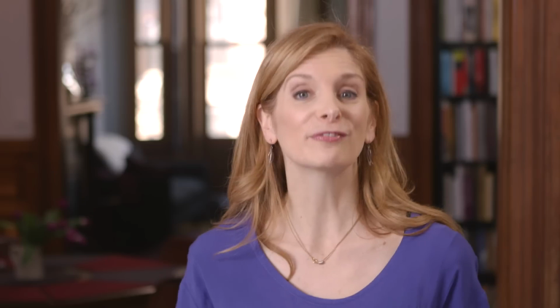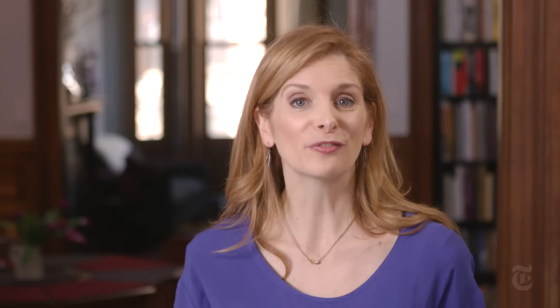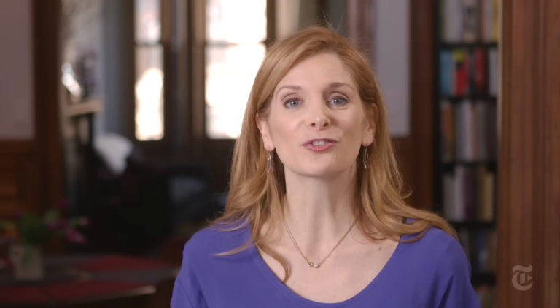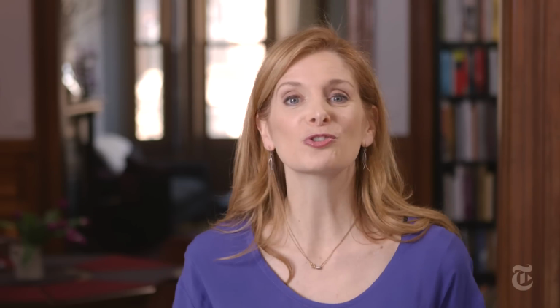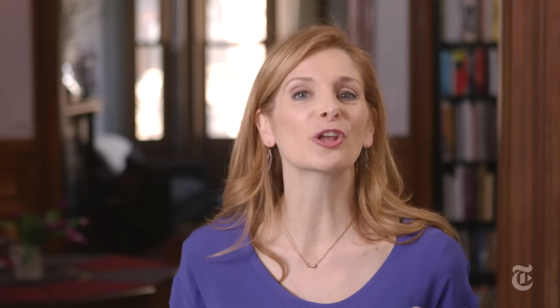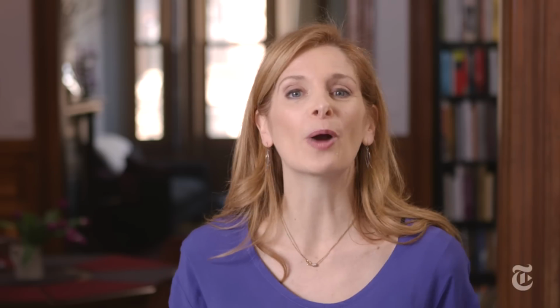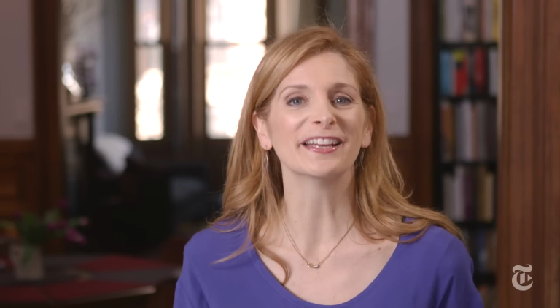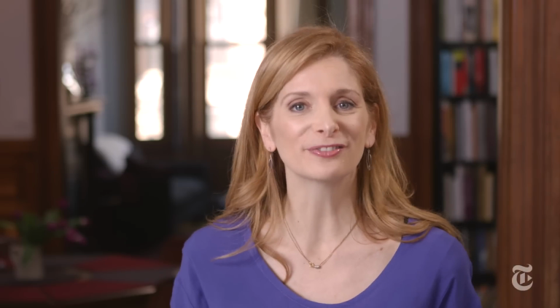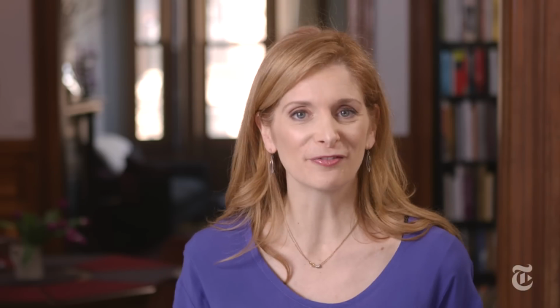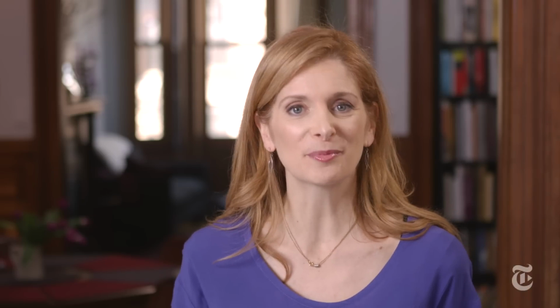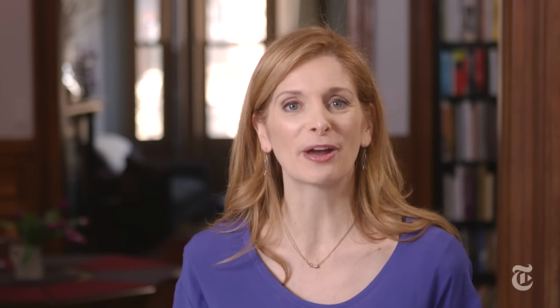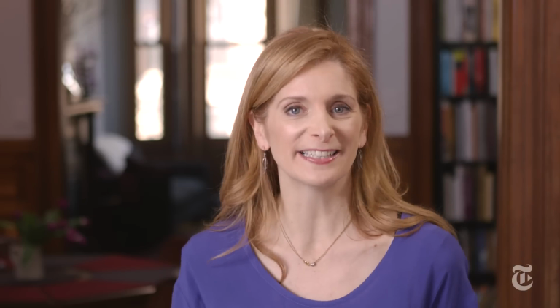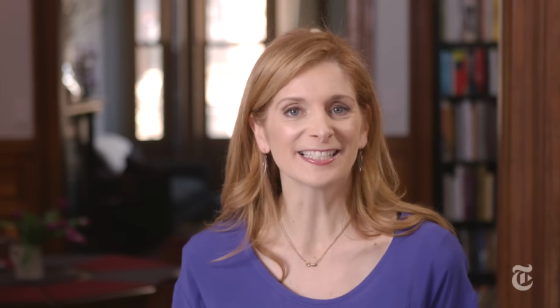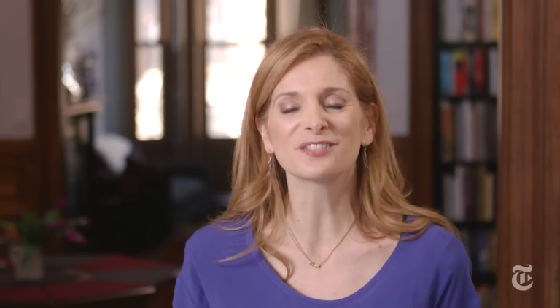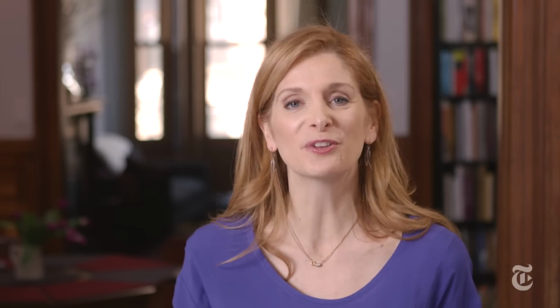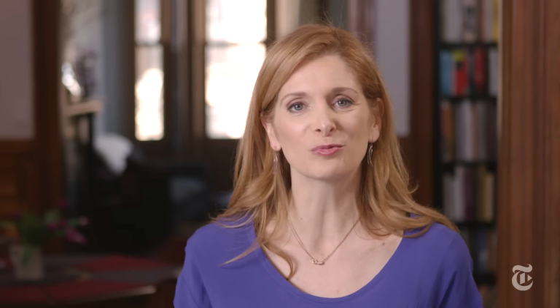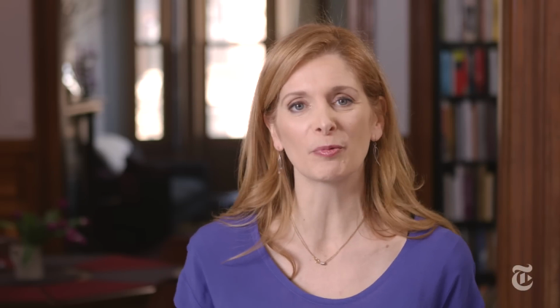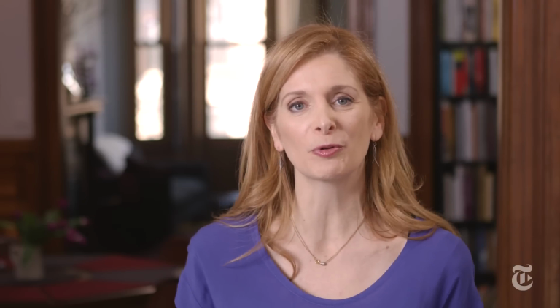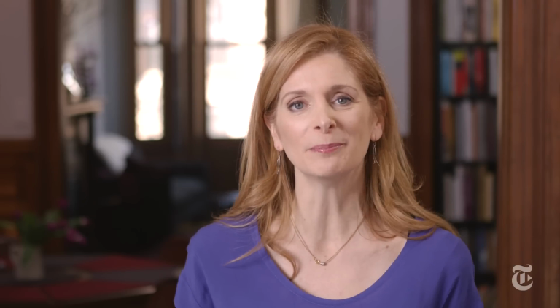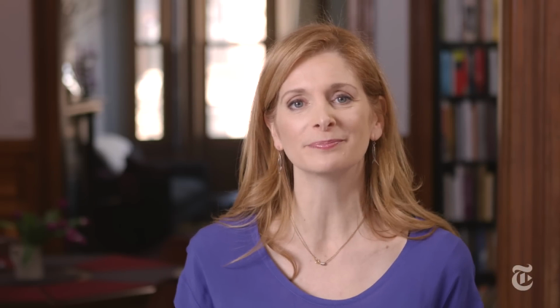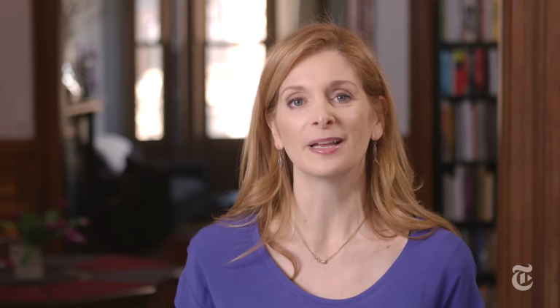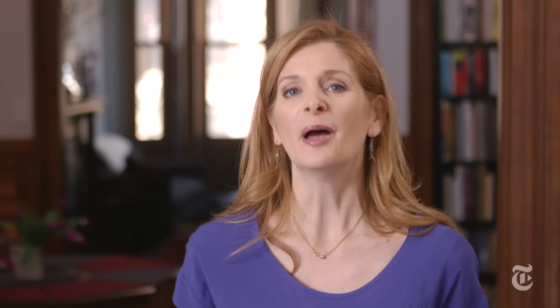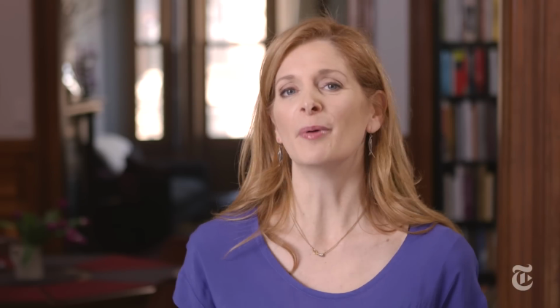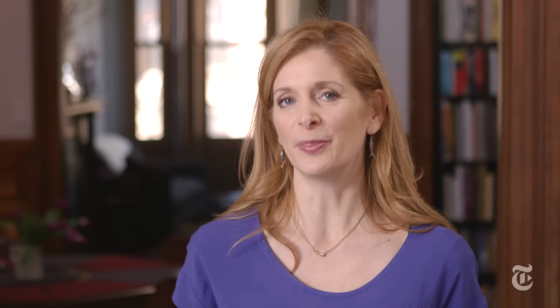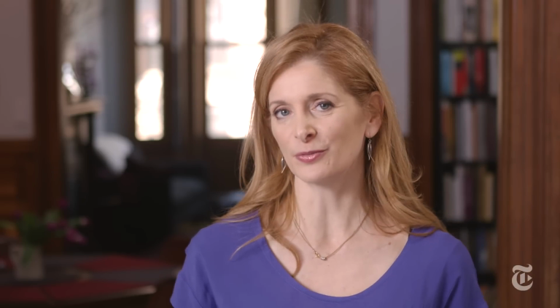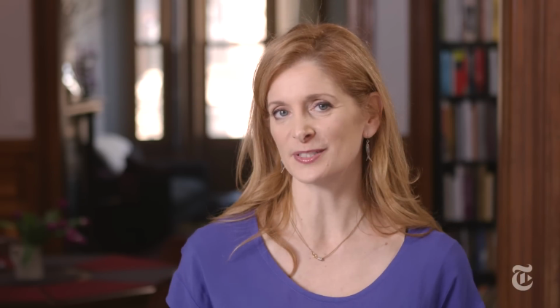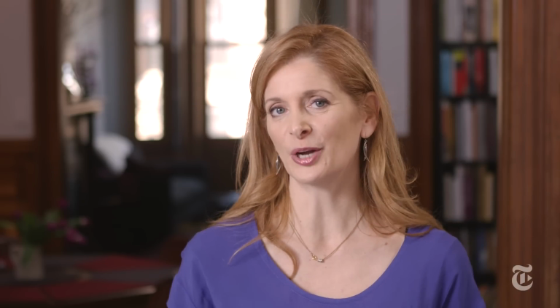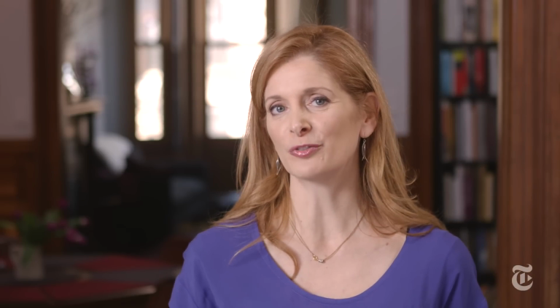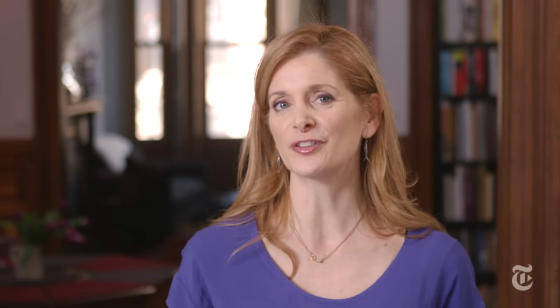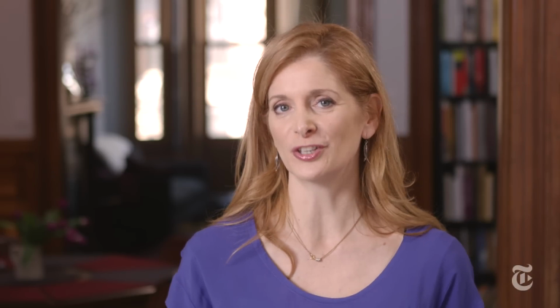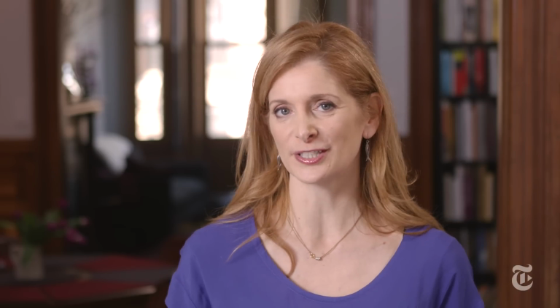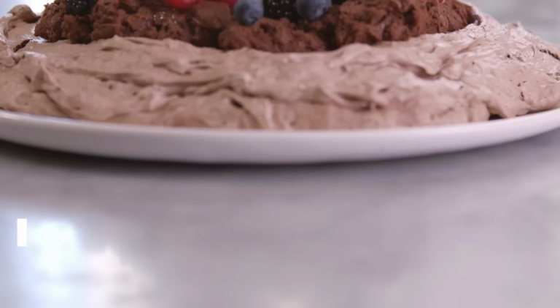Pavlovas are usually white and fluffy meringue nests filled with whipped cream, but this one's gone over to the dark side.